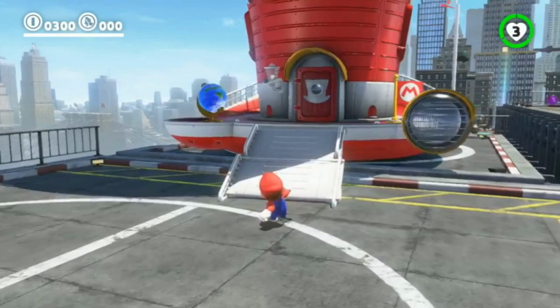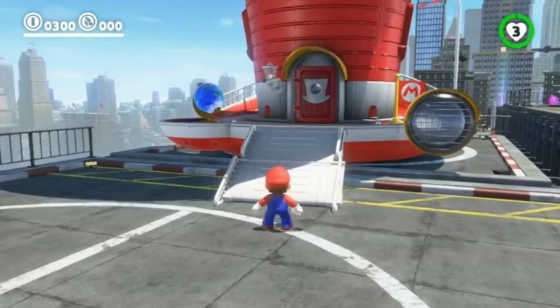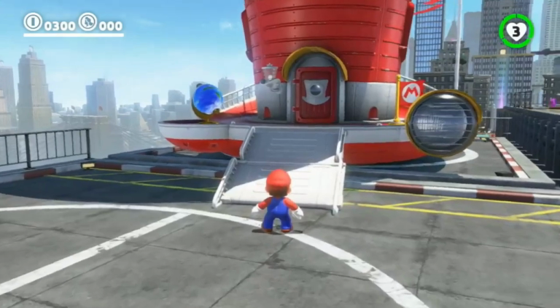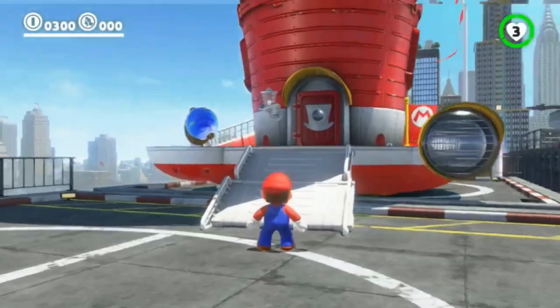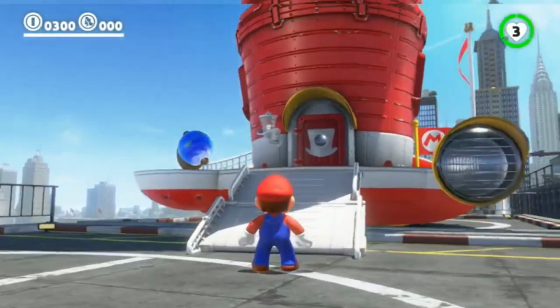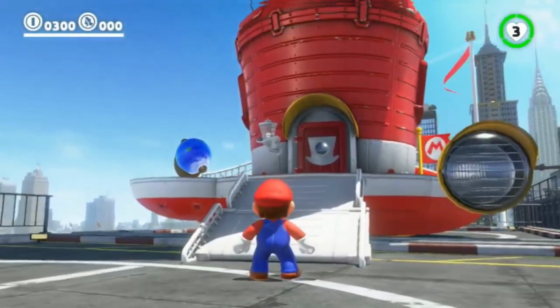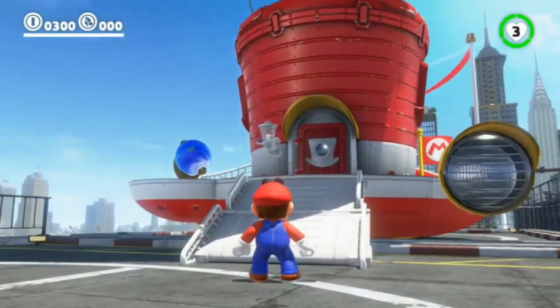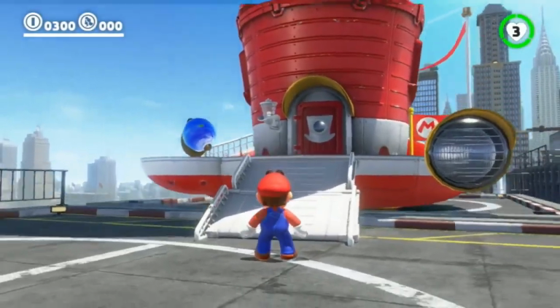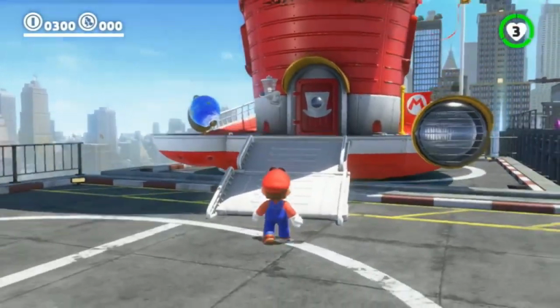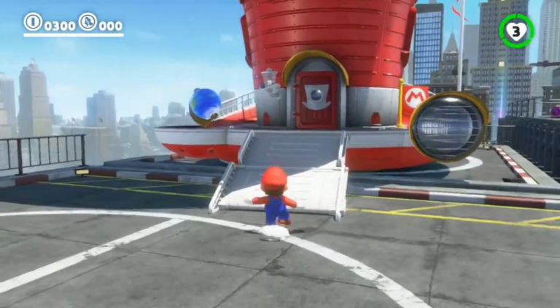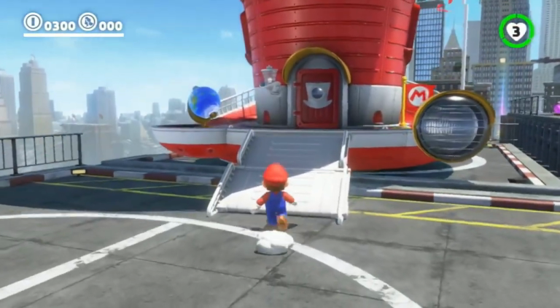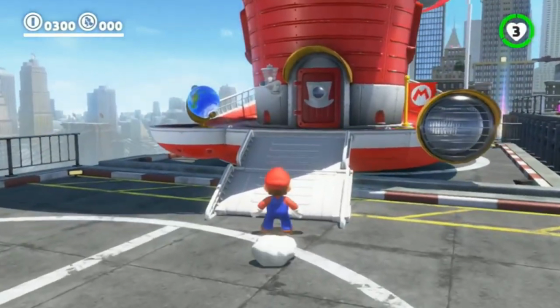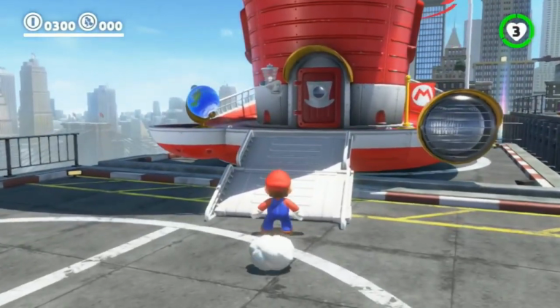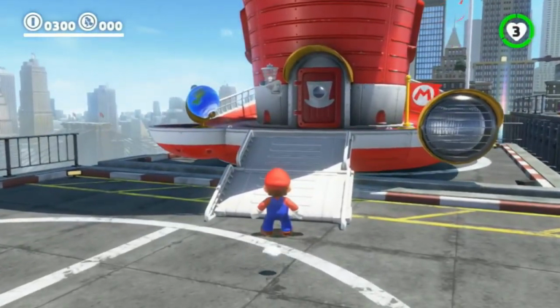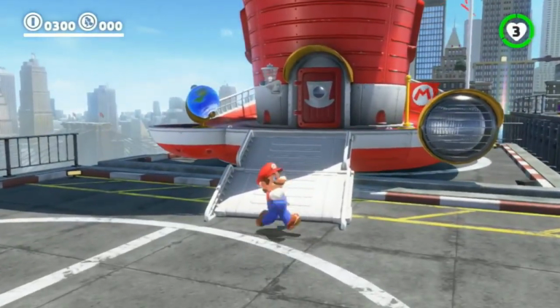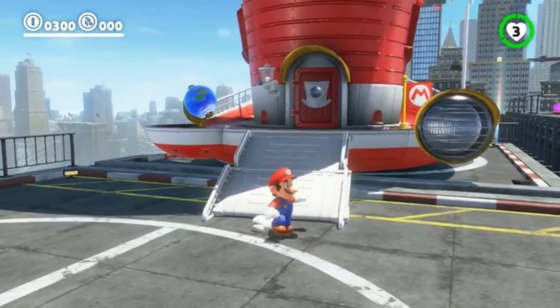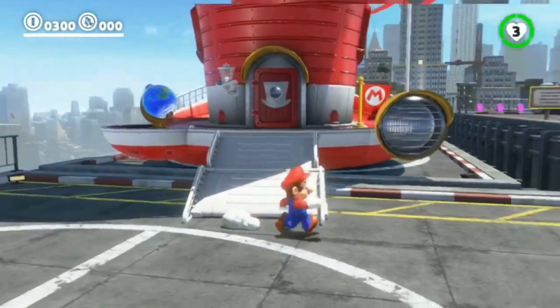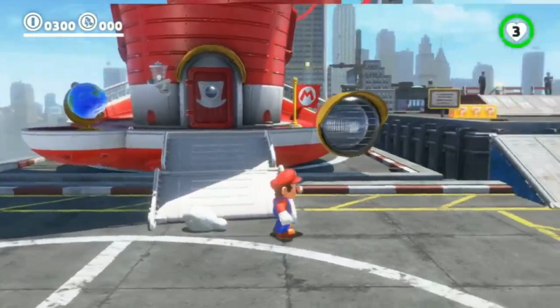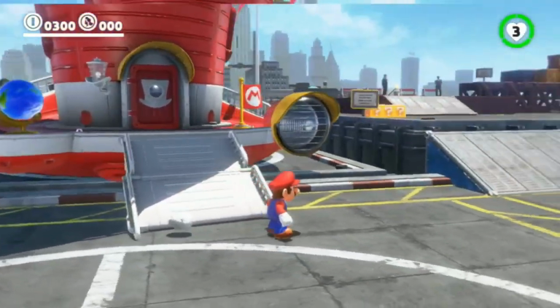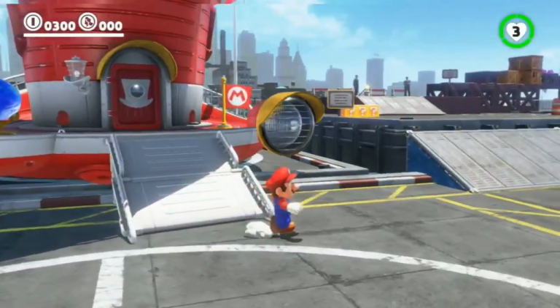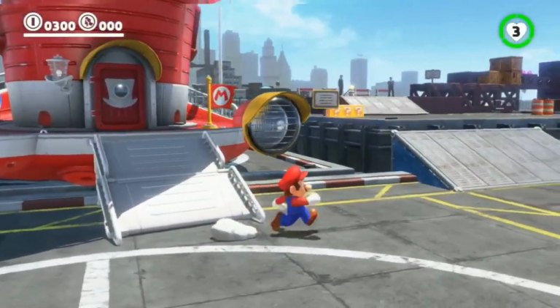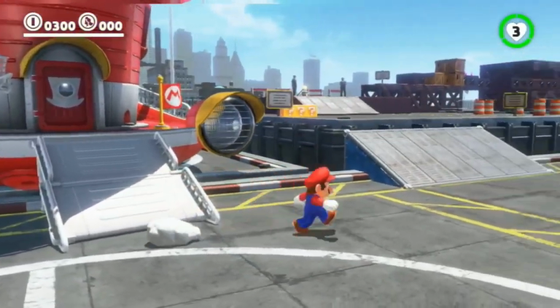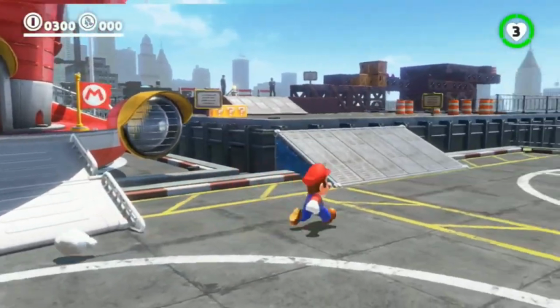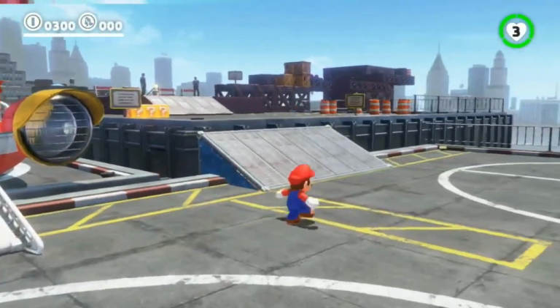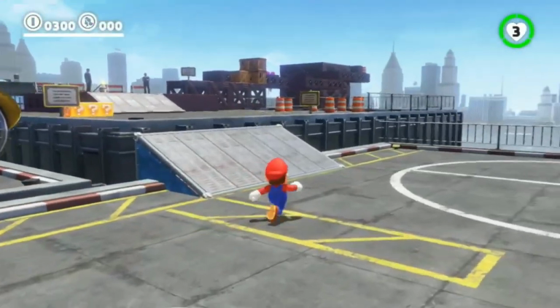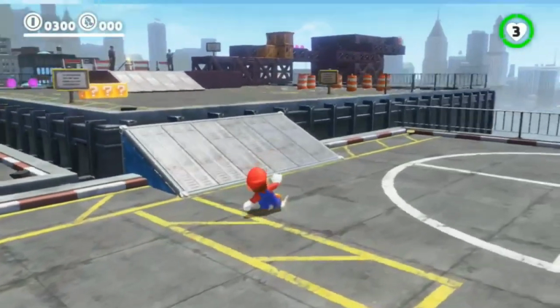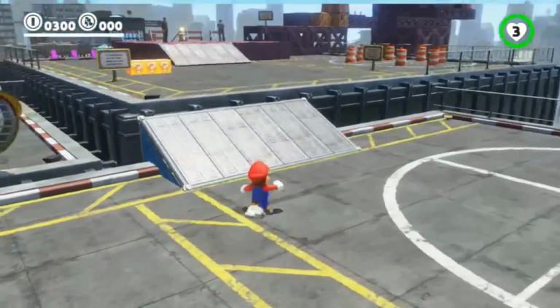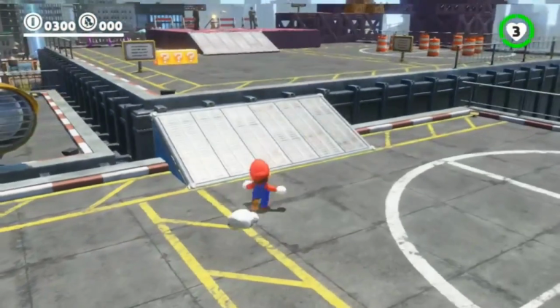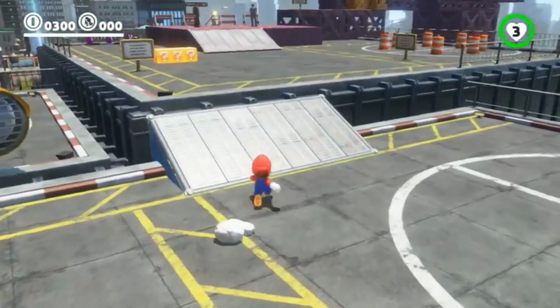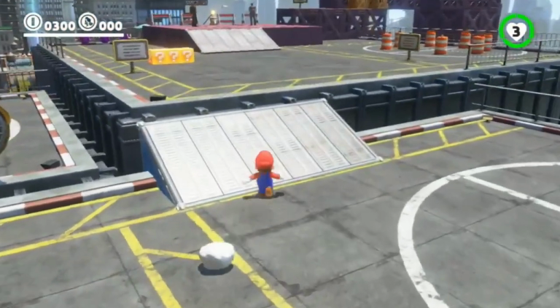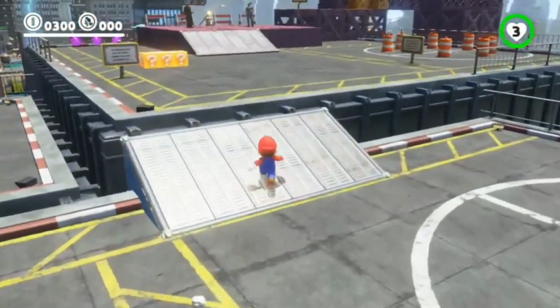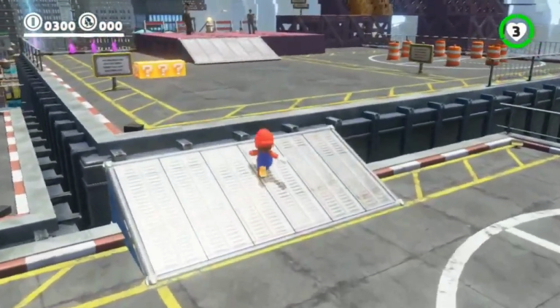Mario uses the Odyssey to travel the world, and it's powered by Power Moons, so you keep needing additional thresholds of them to get on to the next kingdom.